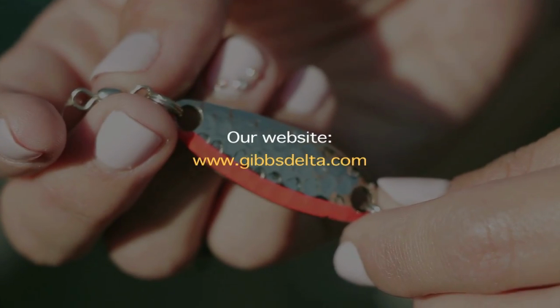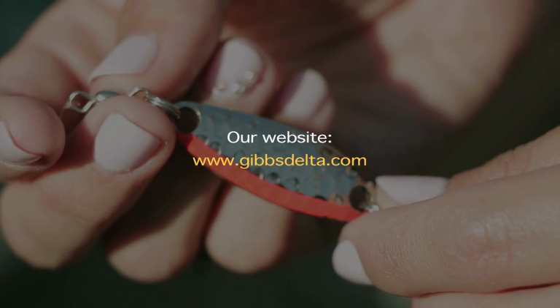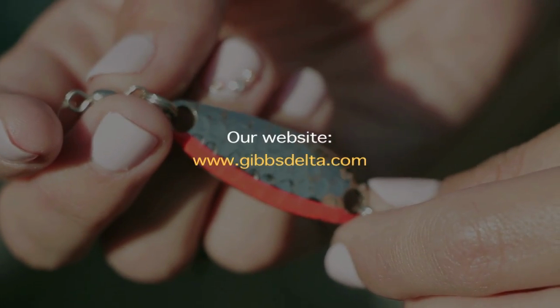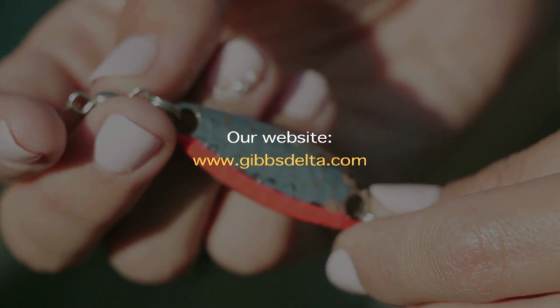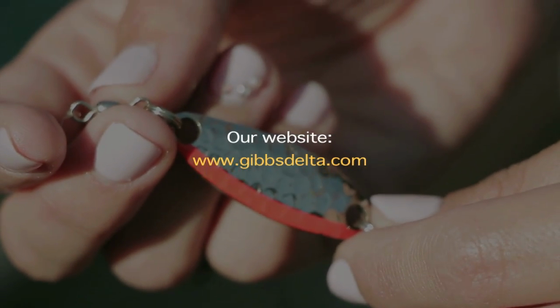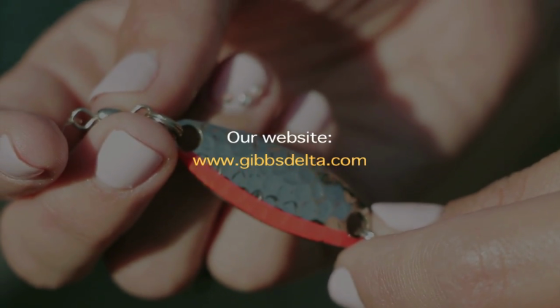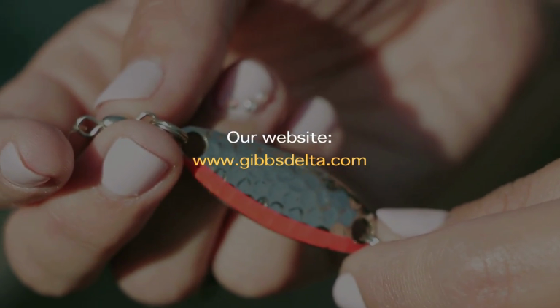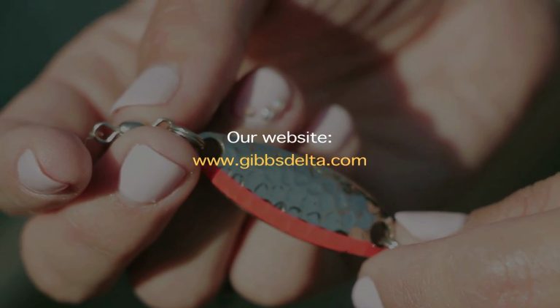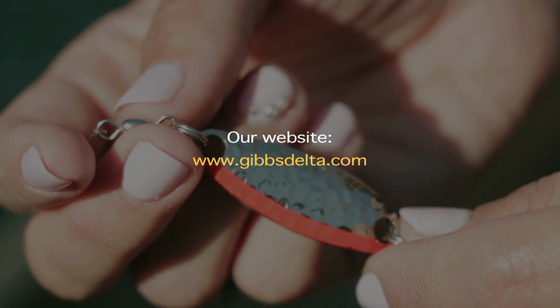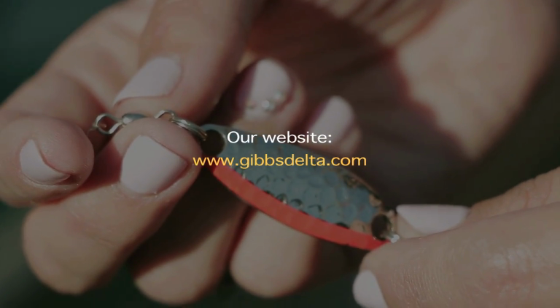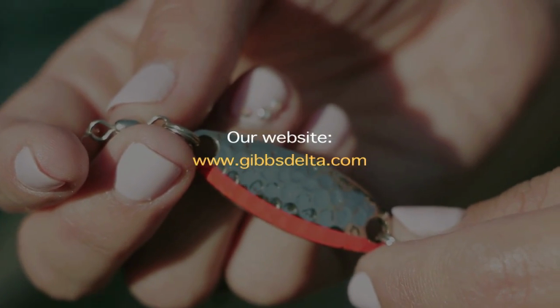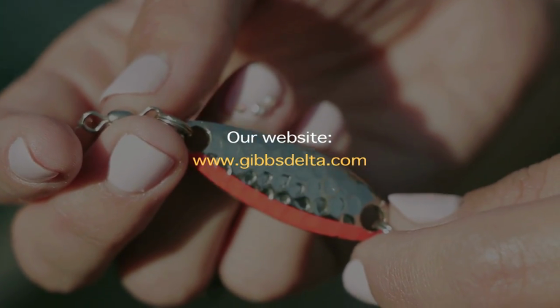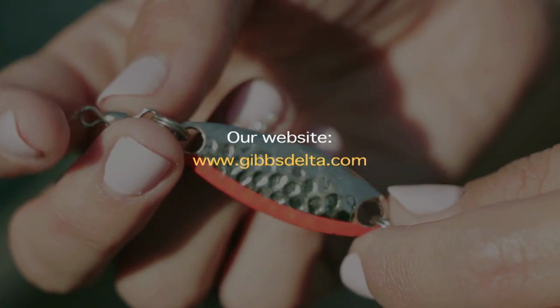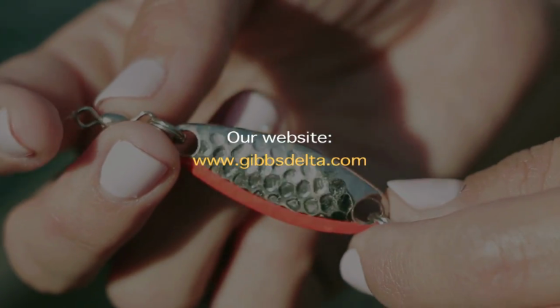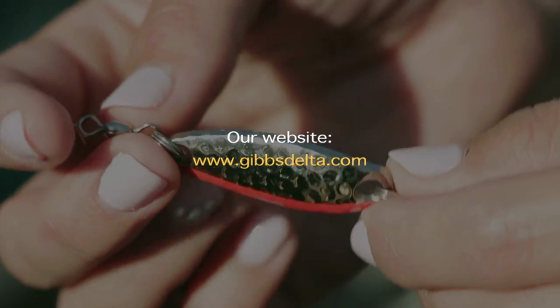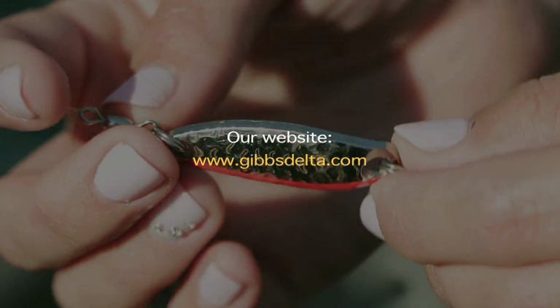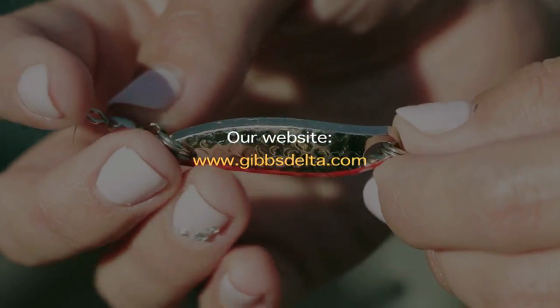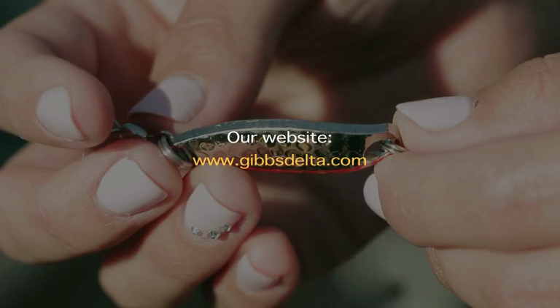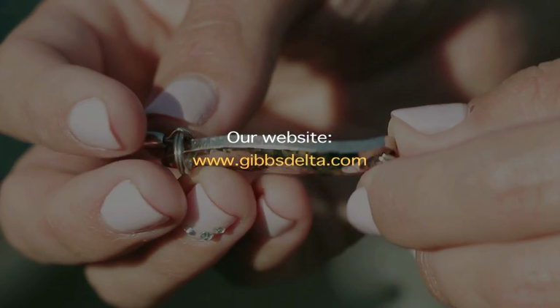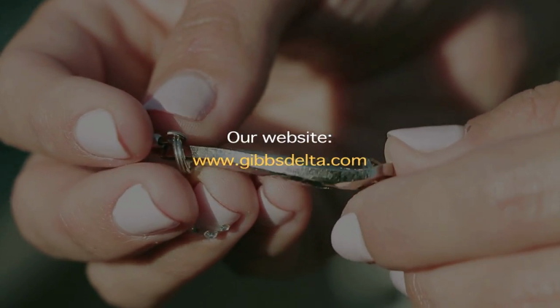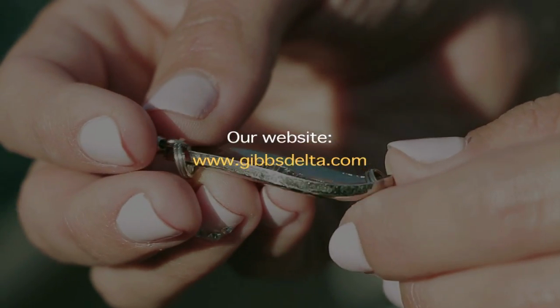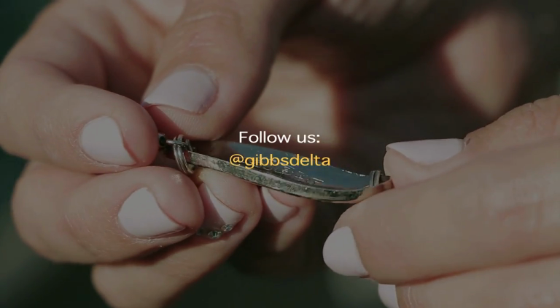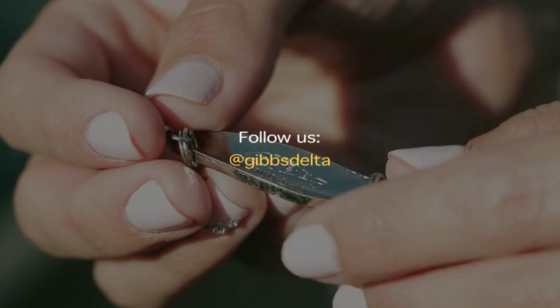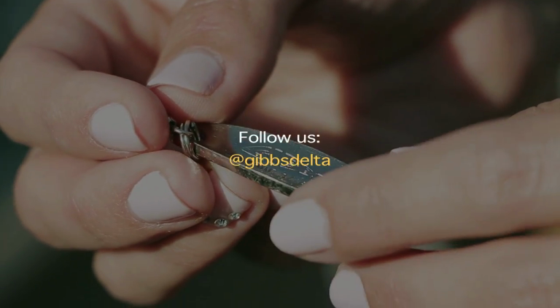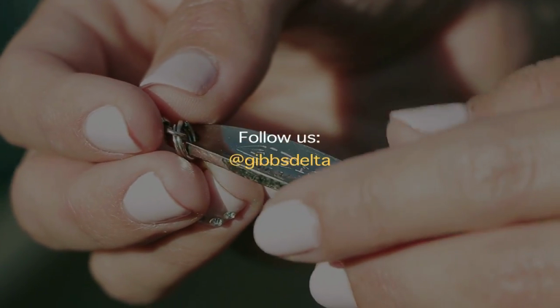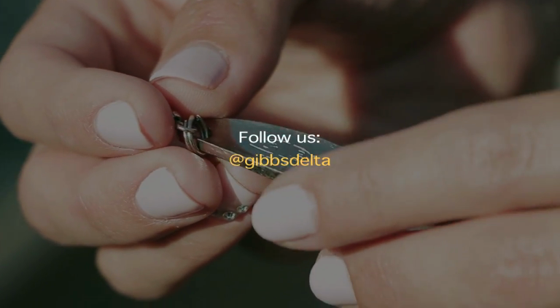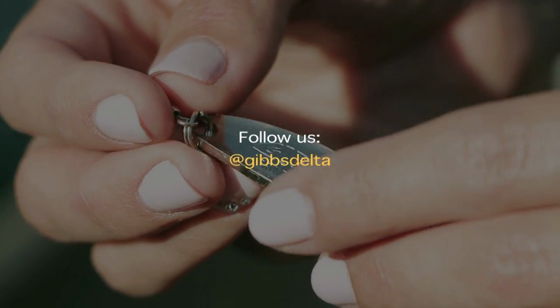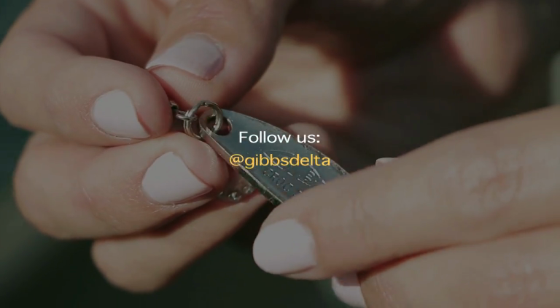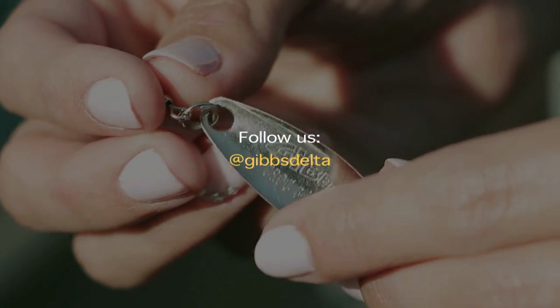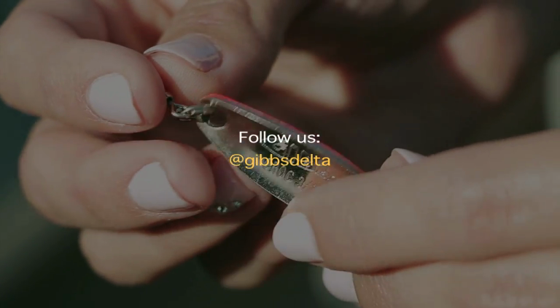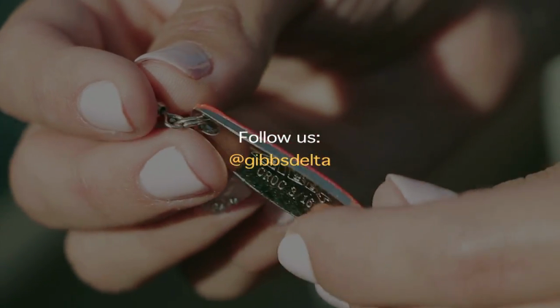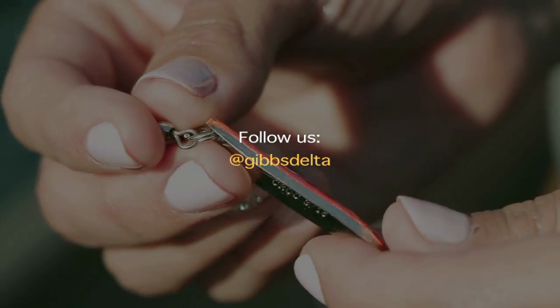For more information on Gibbs Croc spoons, you can check out our website at gibbsdelta.com and please follow us on Facebook, Twitter, and Instagram.